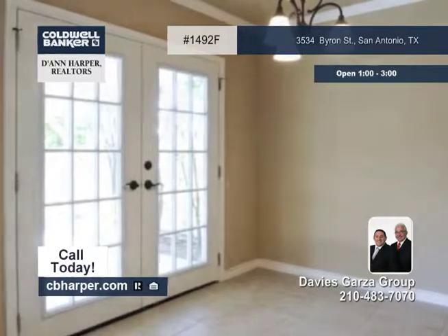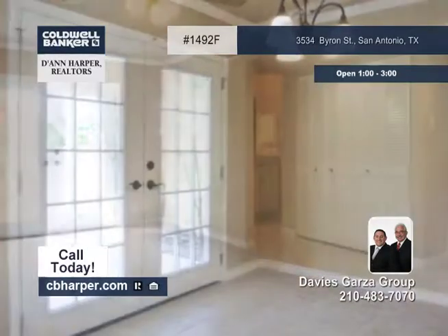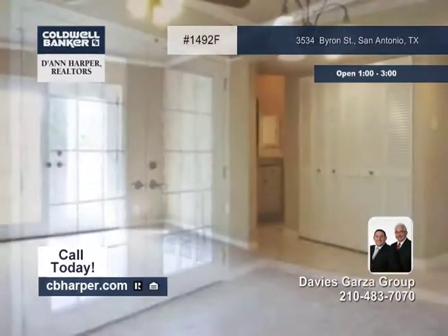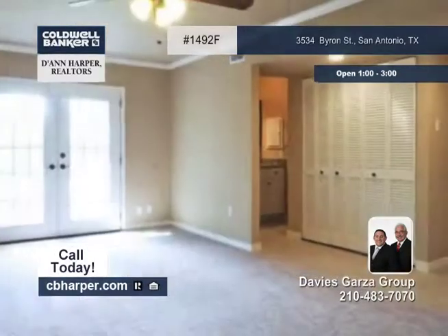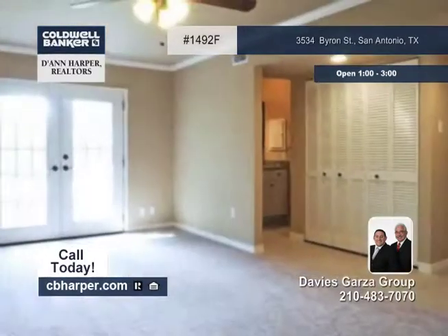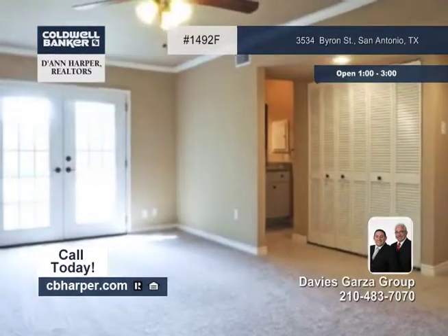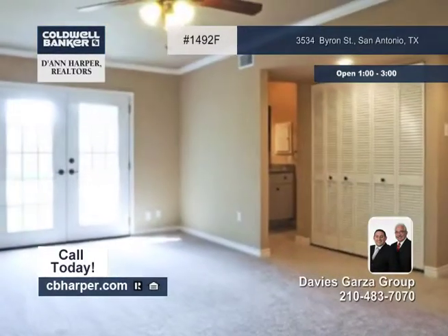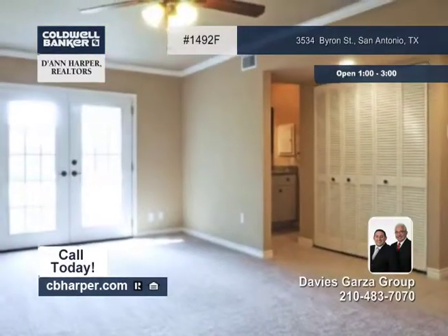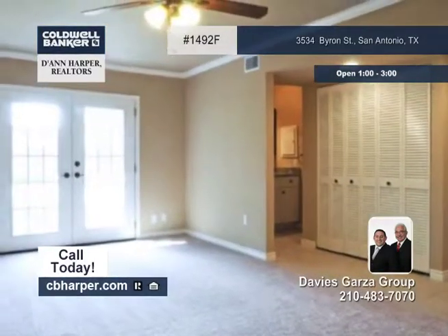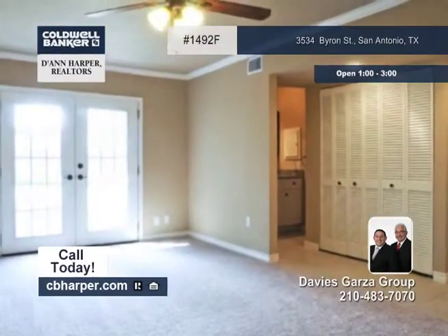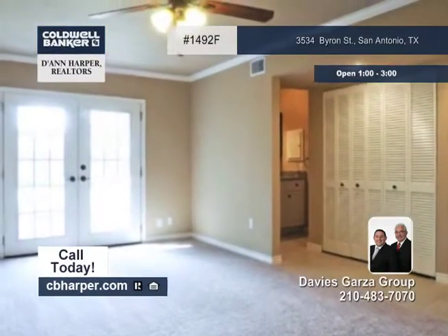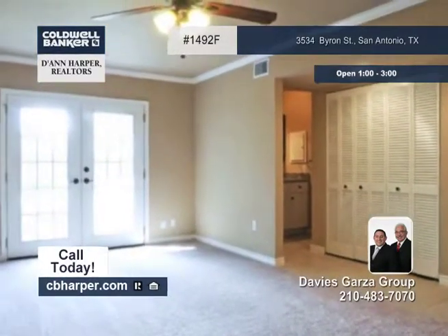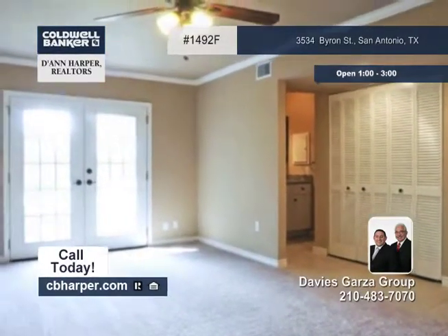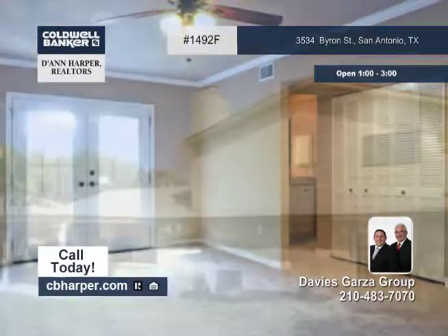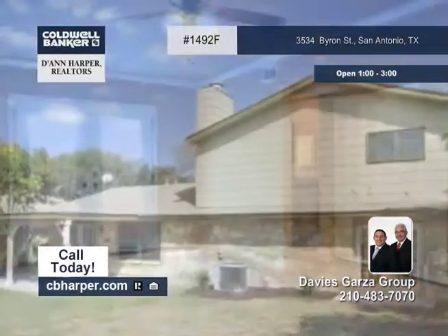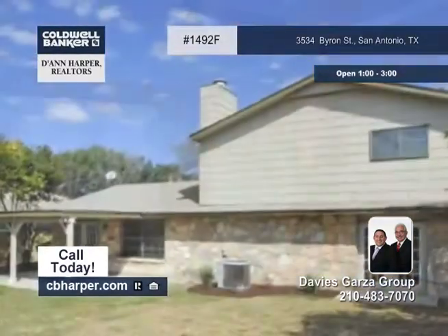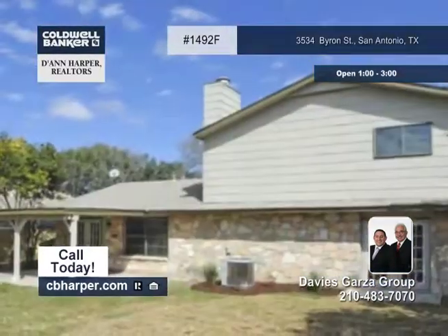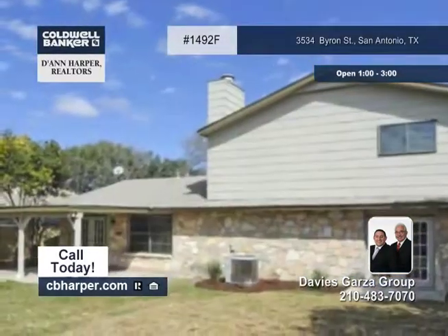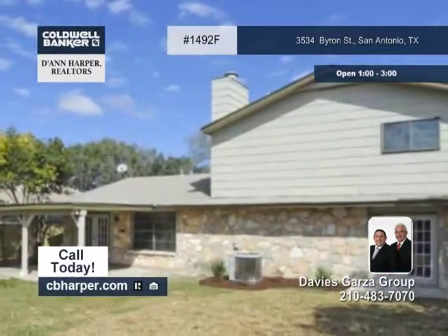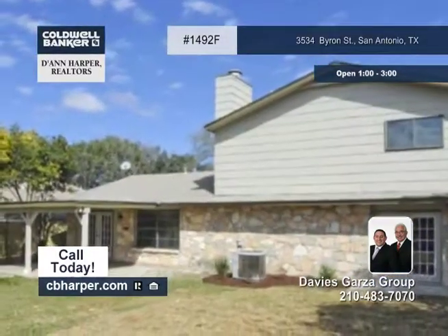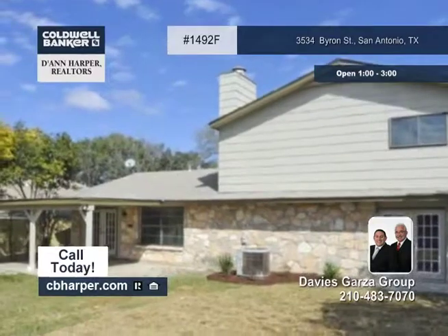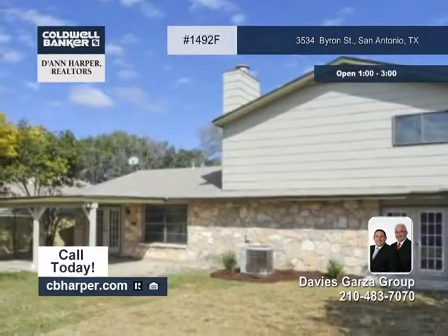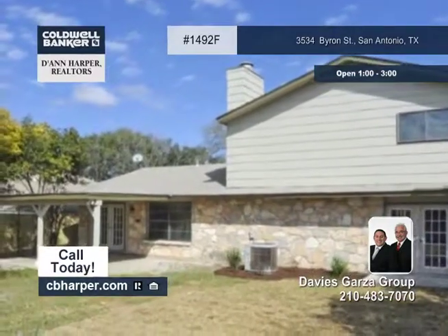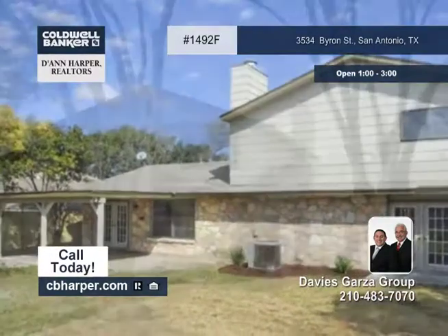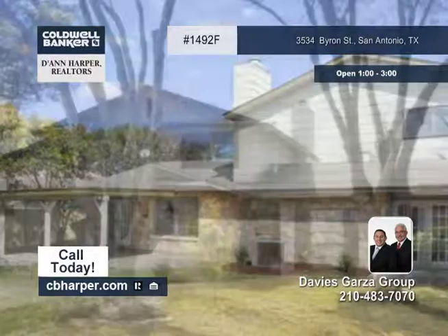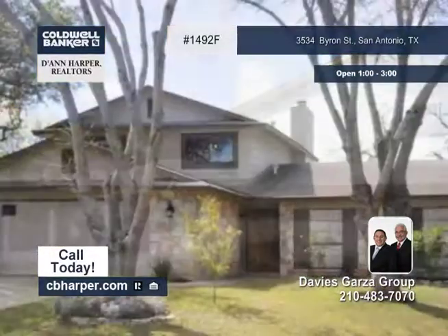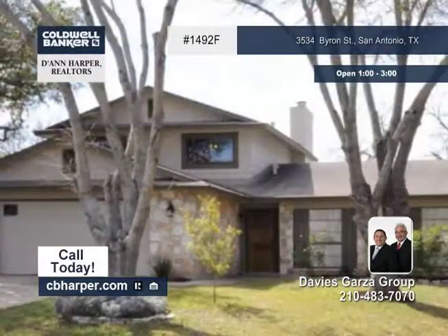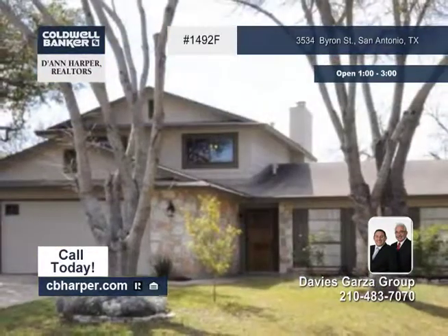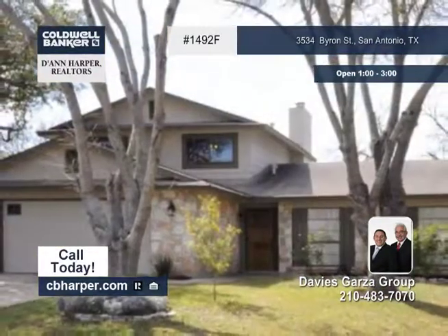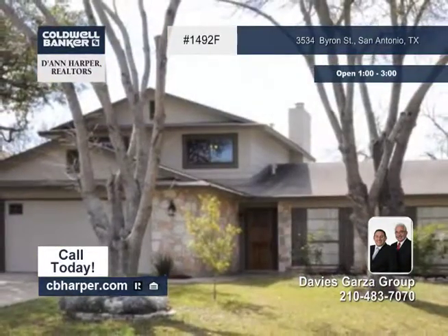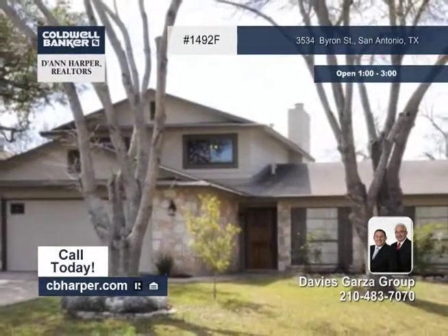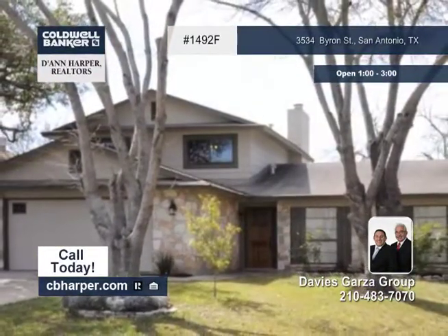Other features include recent landscaping and a privacy fence, plus a great location. Contact the Davies Garza Group for more information.